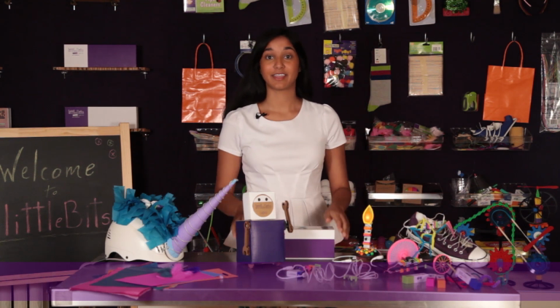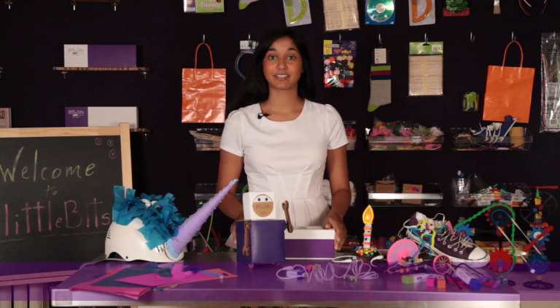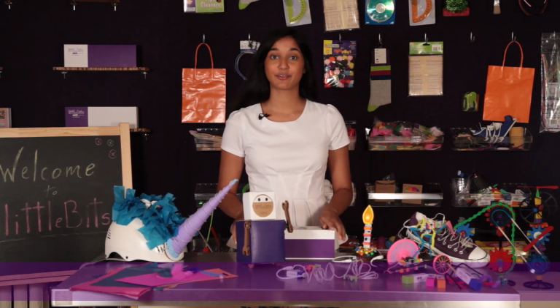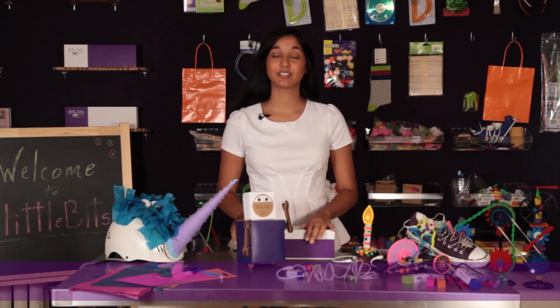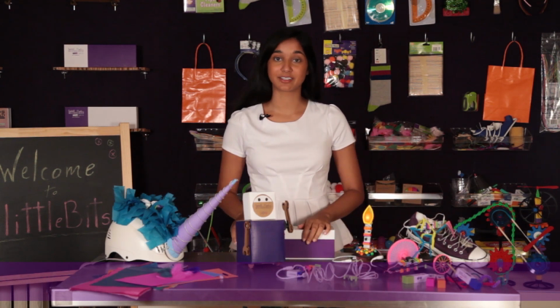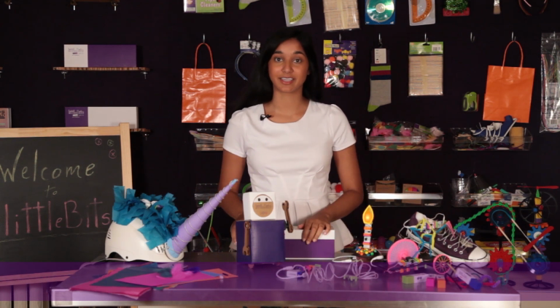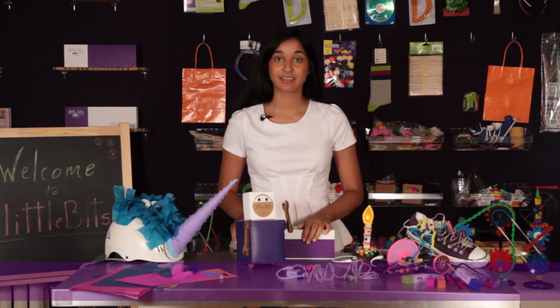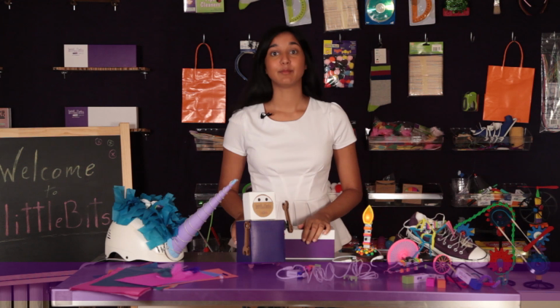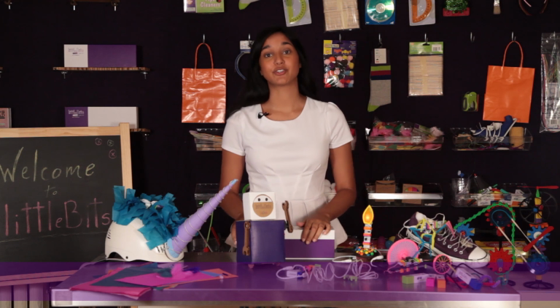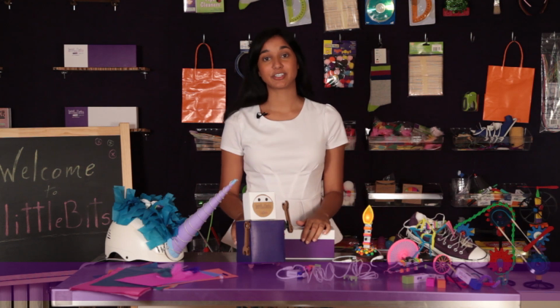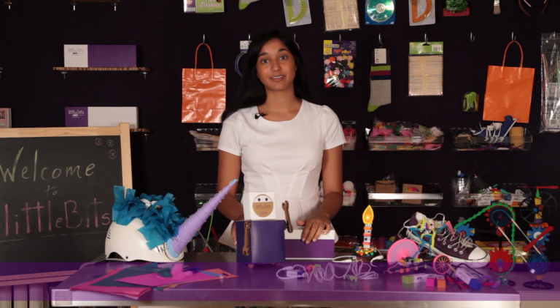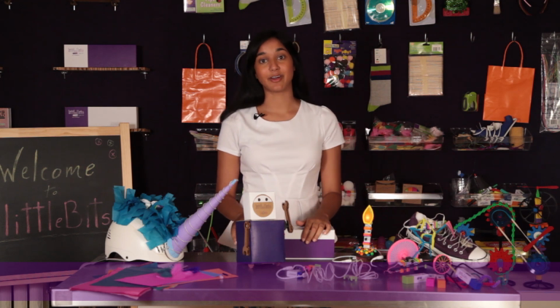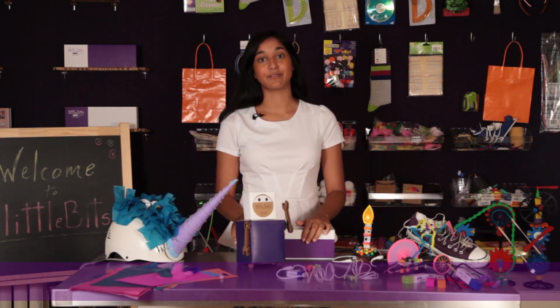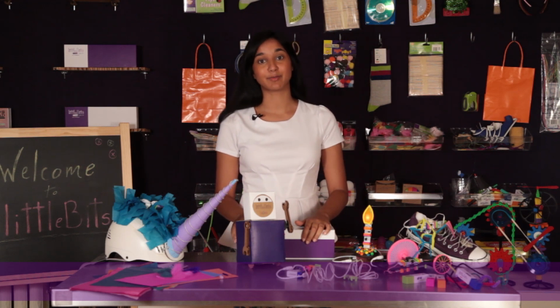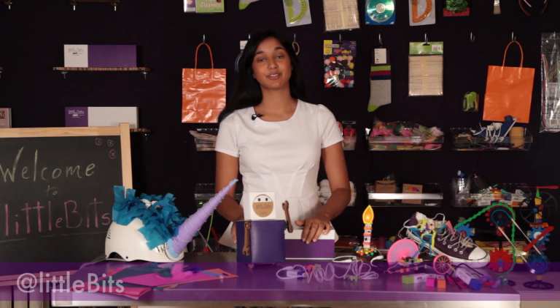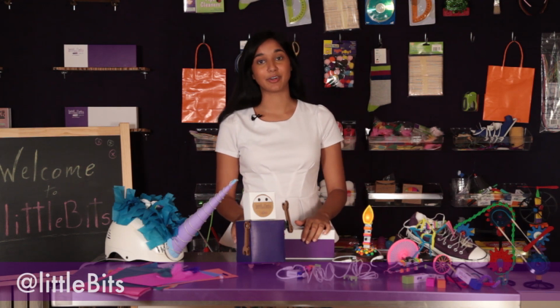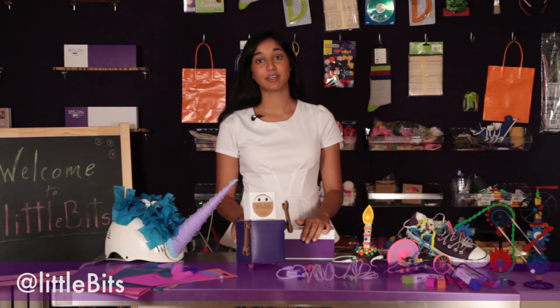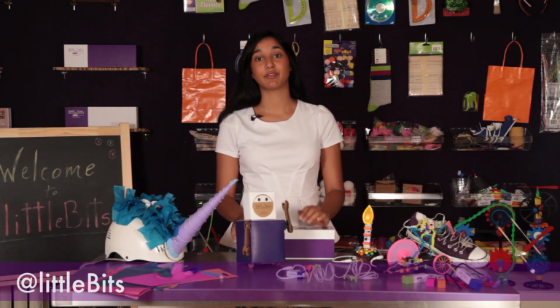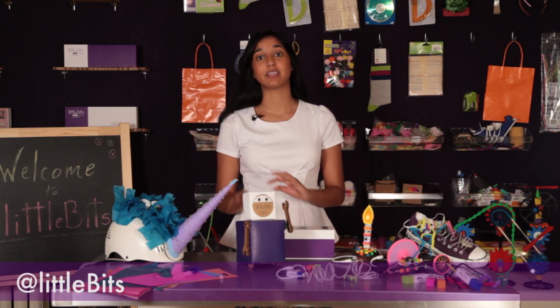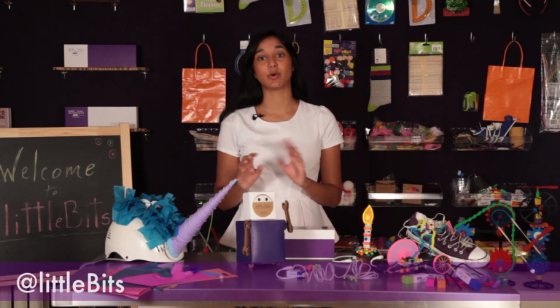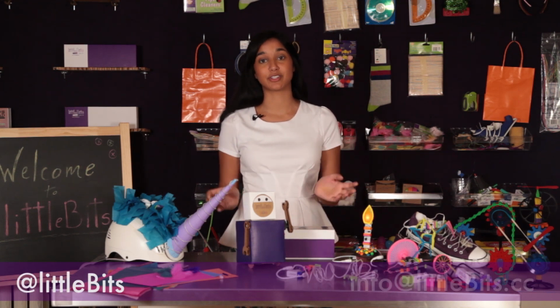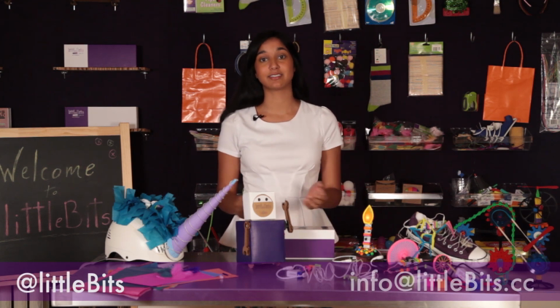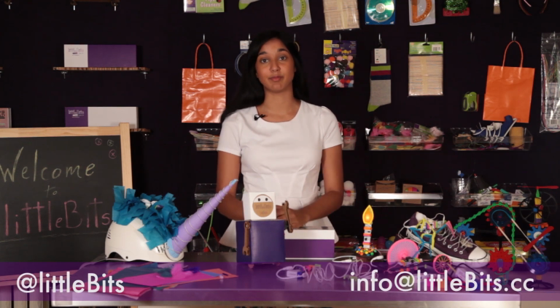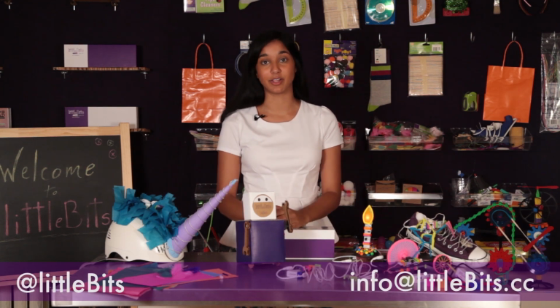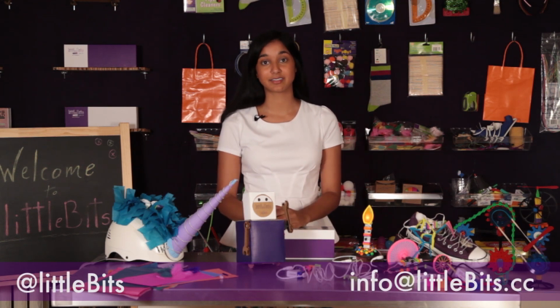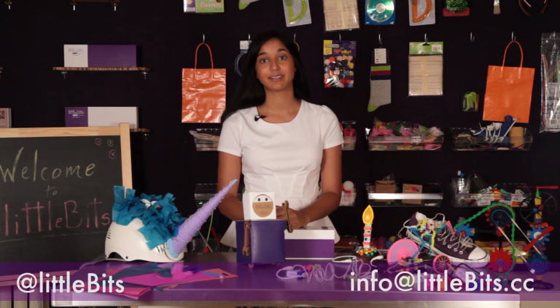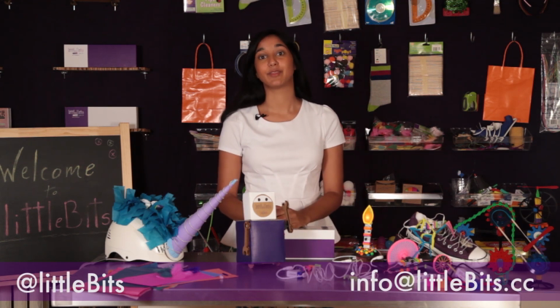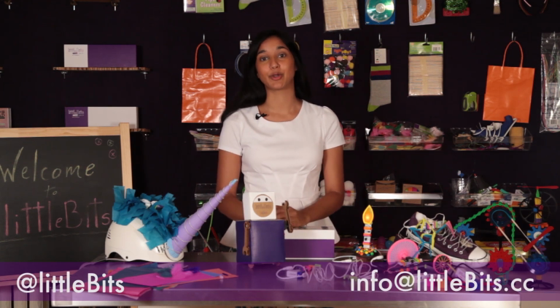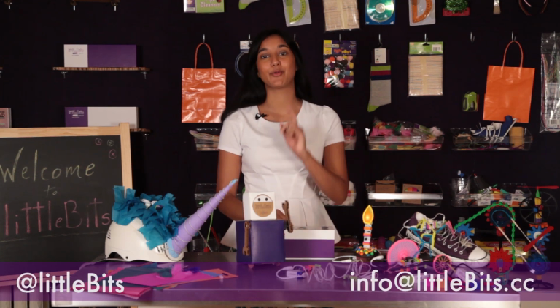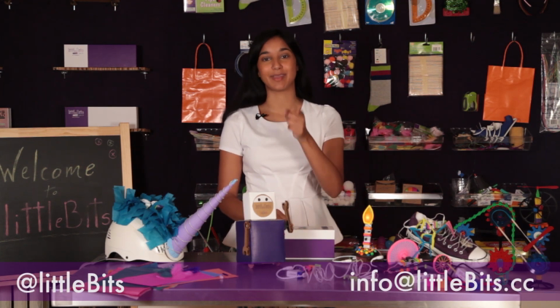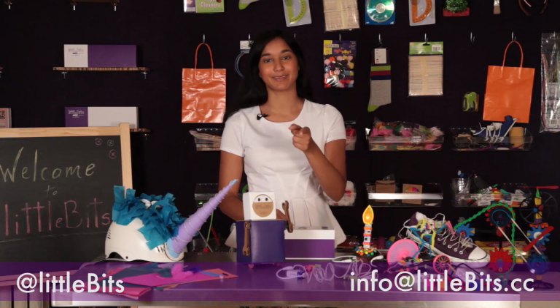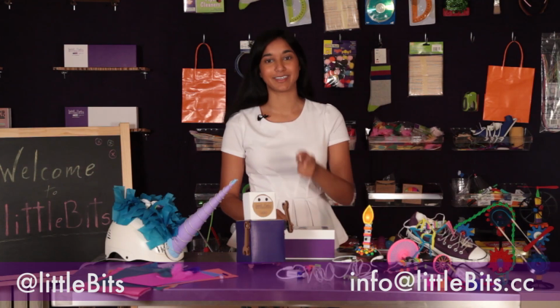That's it for the Deluxe Kit. Be sure to check us out on Facebook and Twitter. If you have any questions, email us. Now go make something.